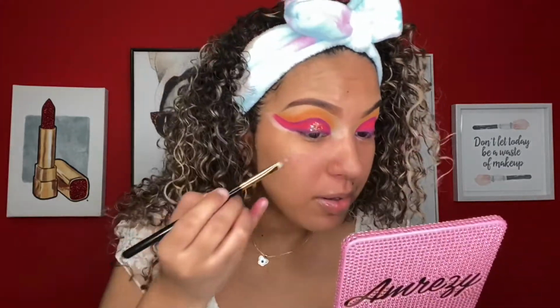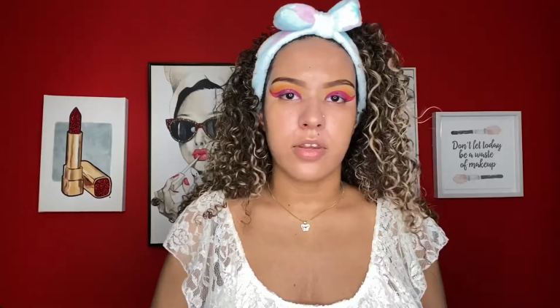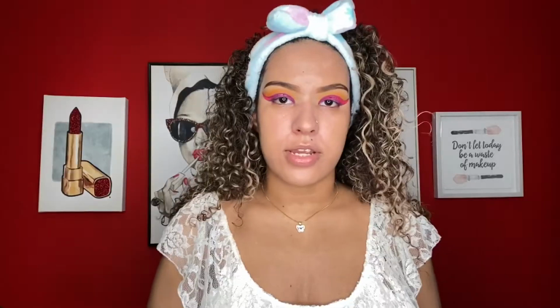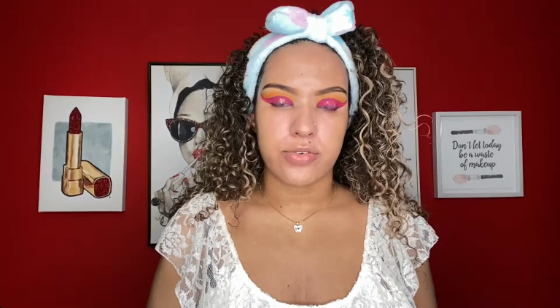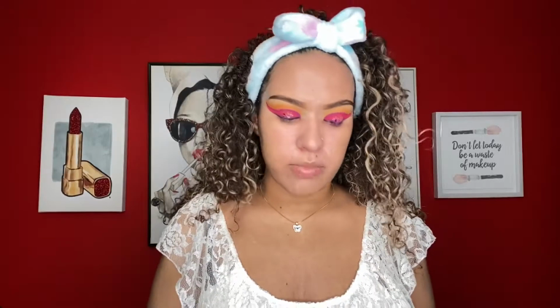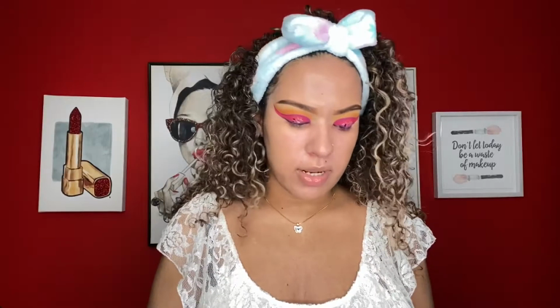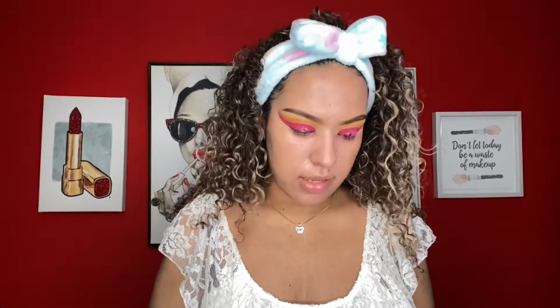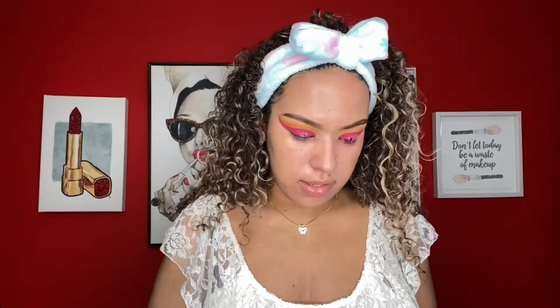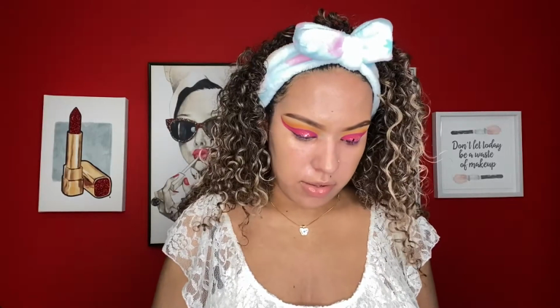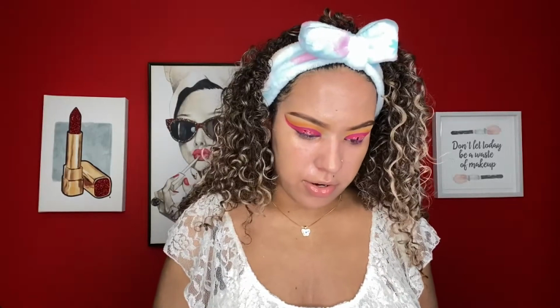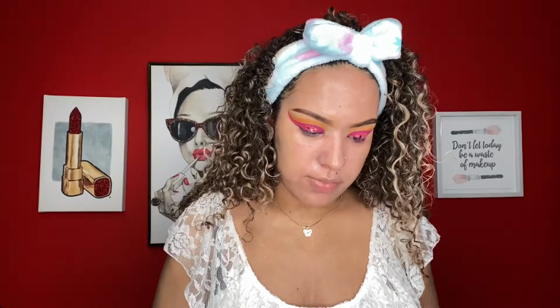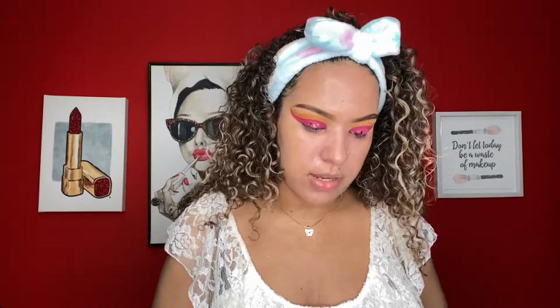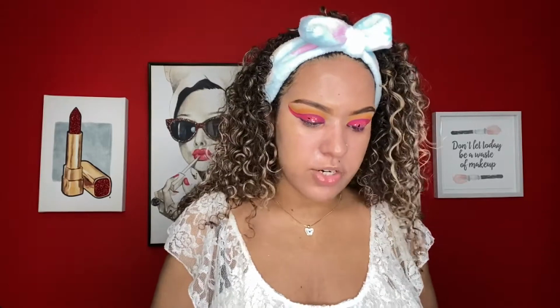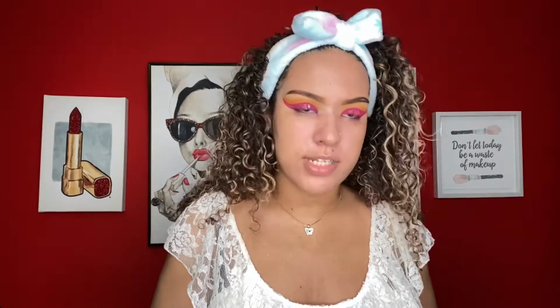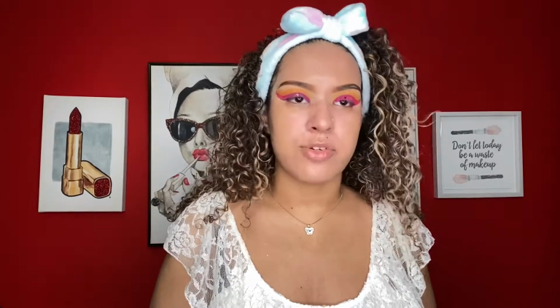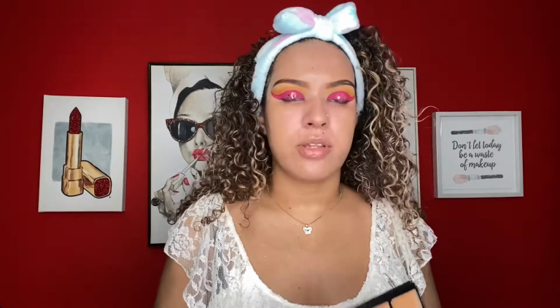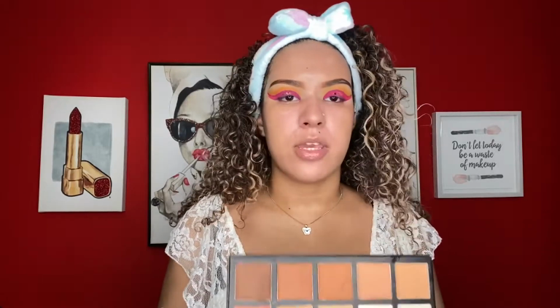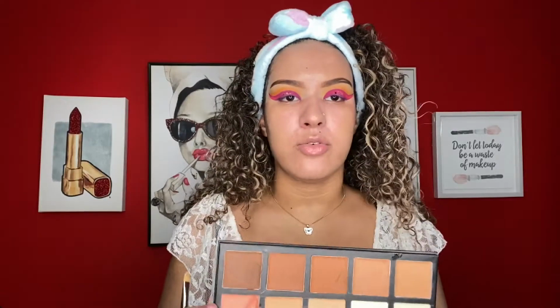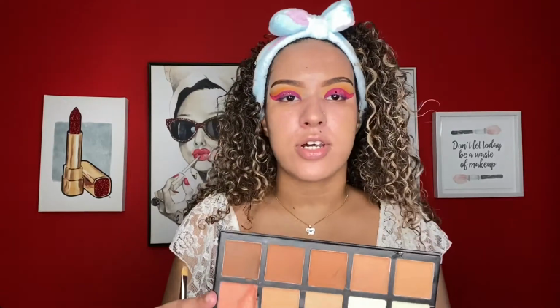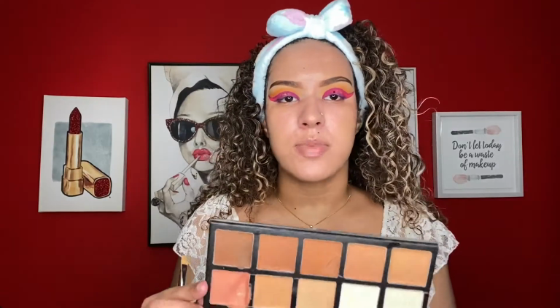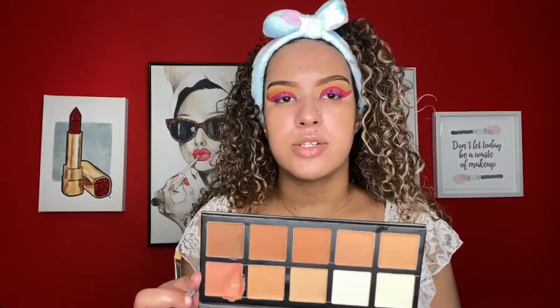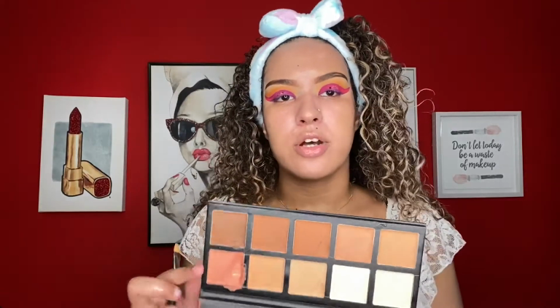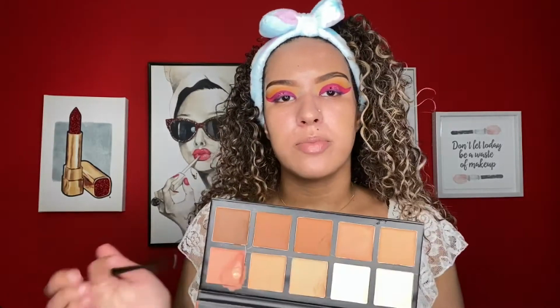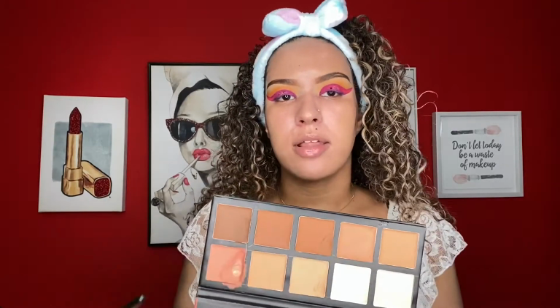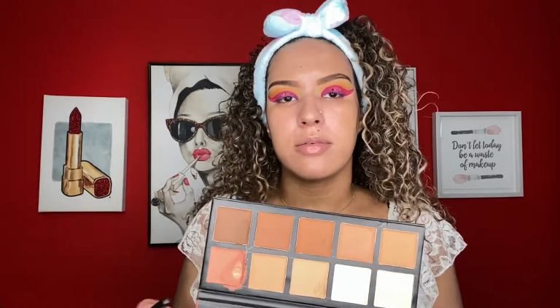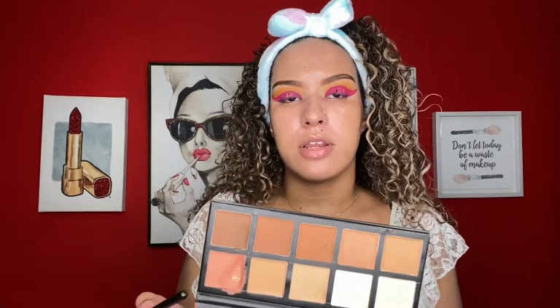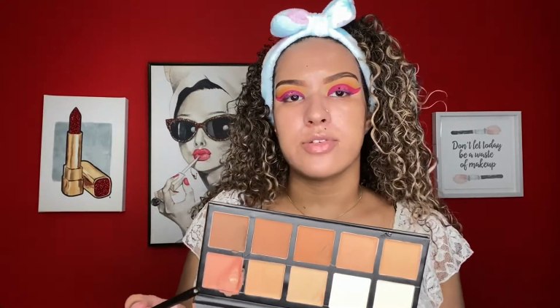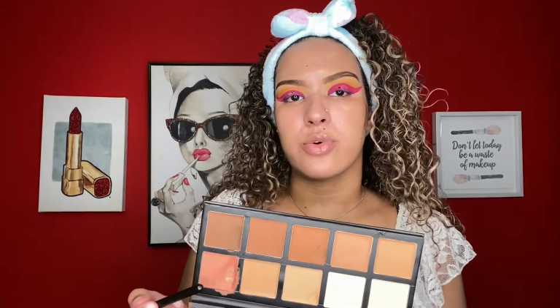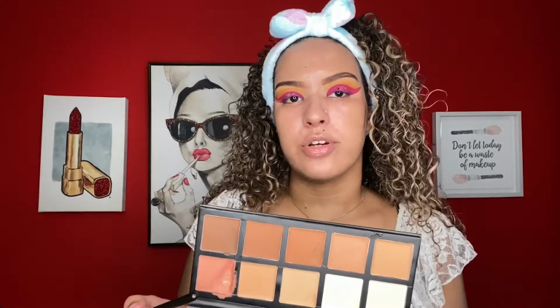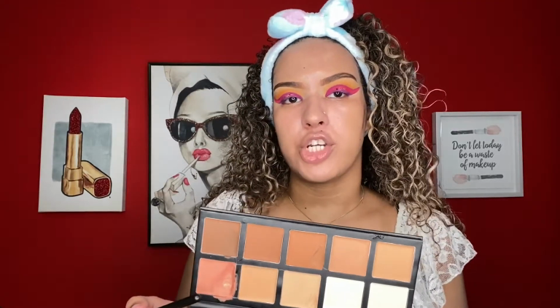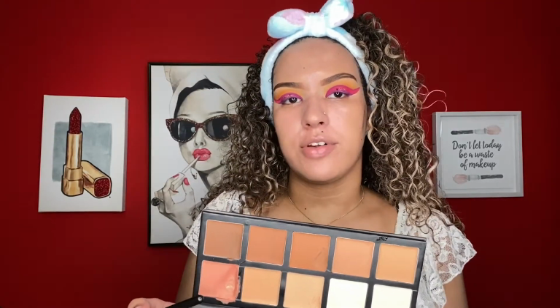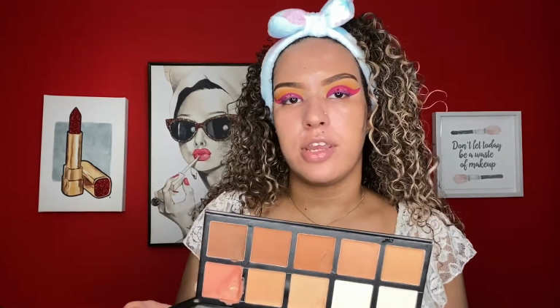Now I'm going to lightly color correct my under eyes. I'm using the Pink Heroes Cosmetics contour palette and I'm going to use this orange shade right here.